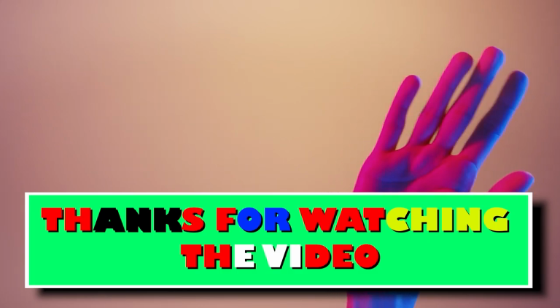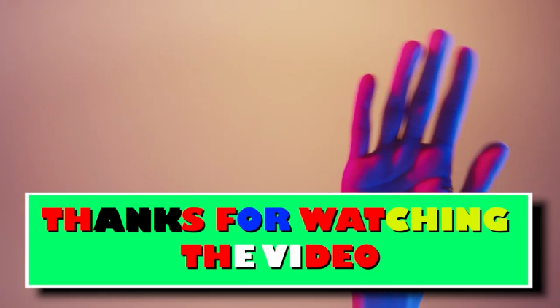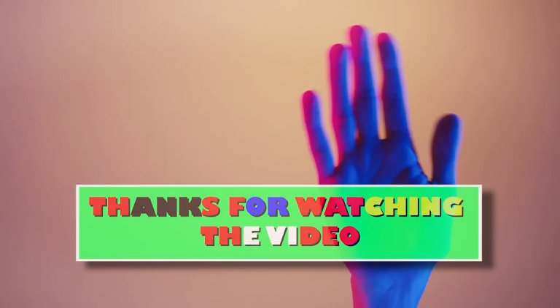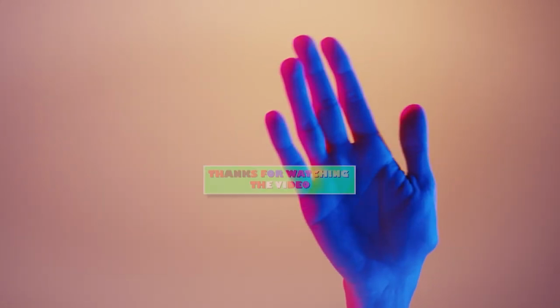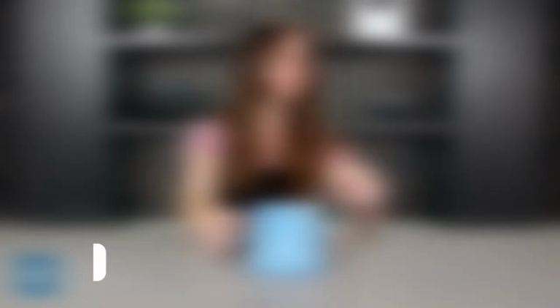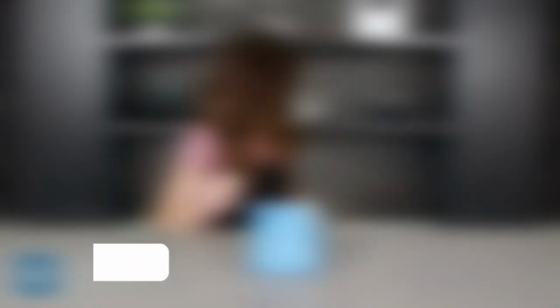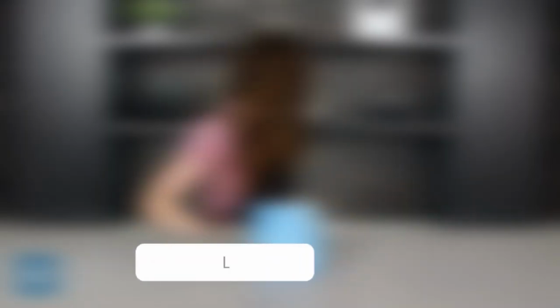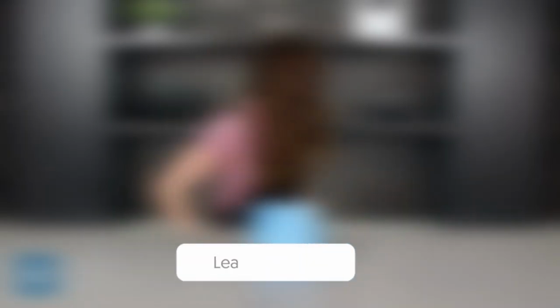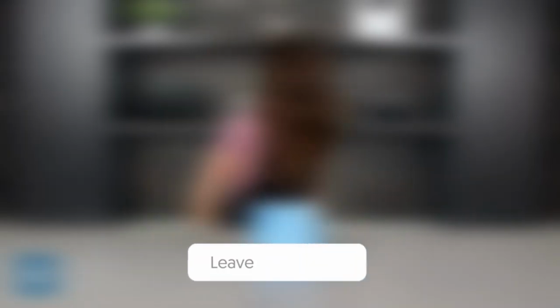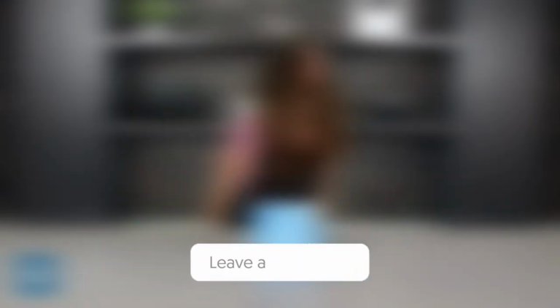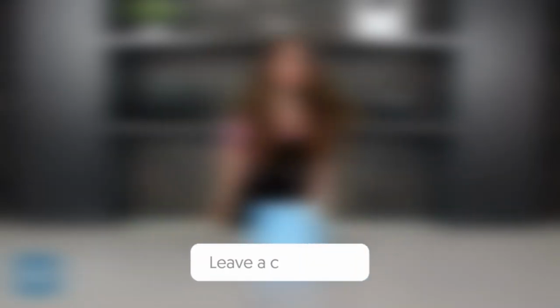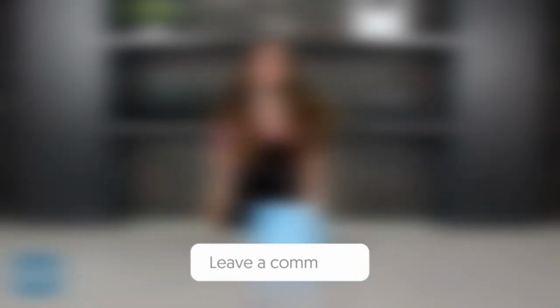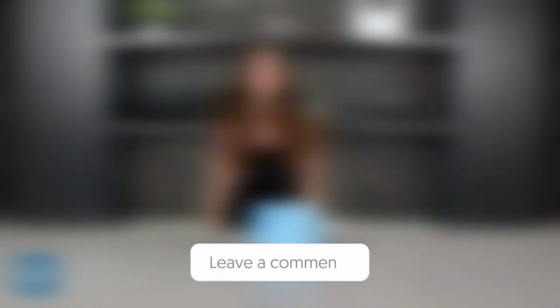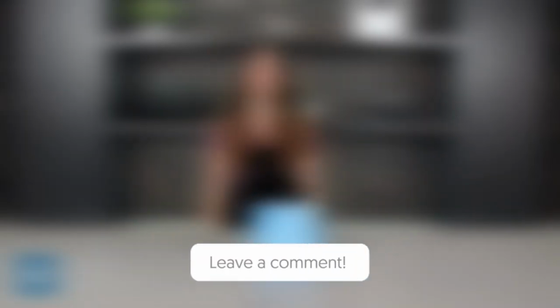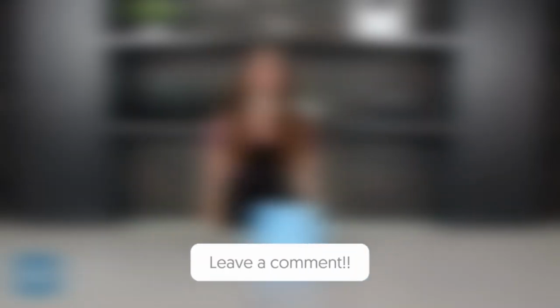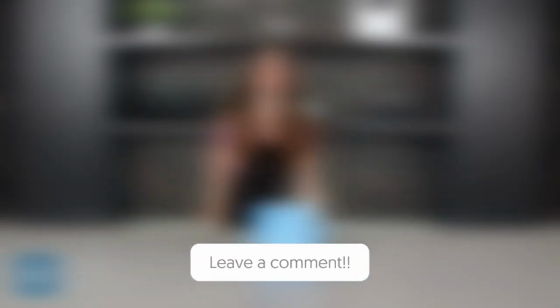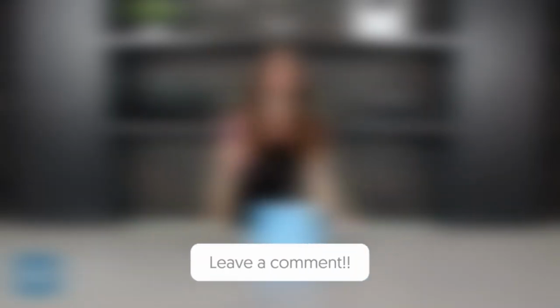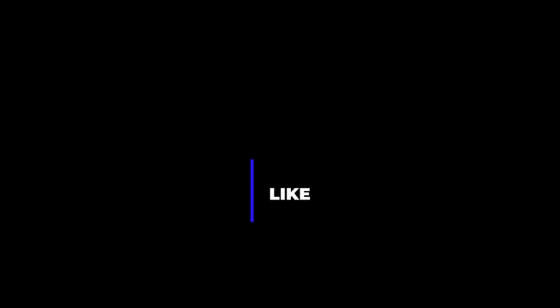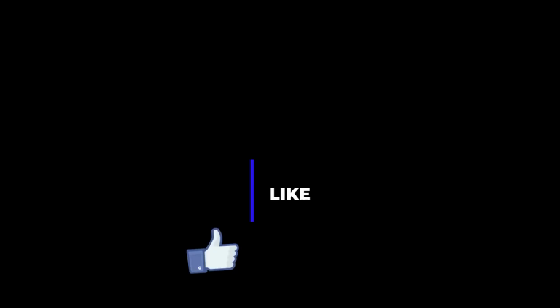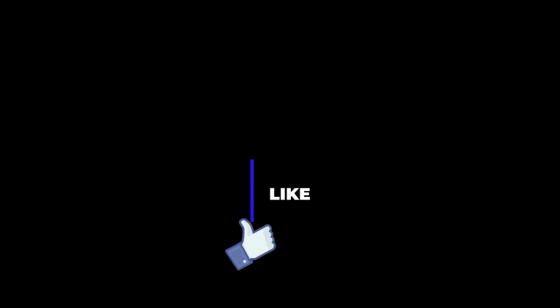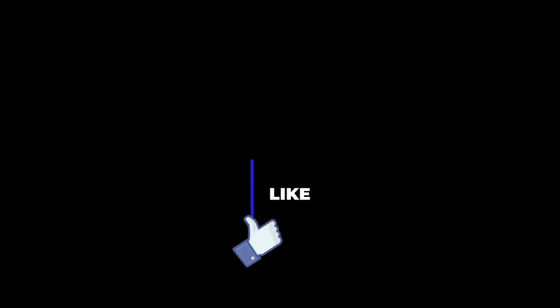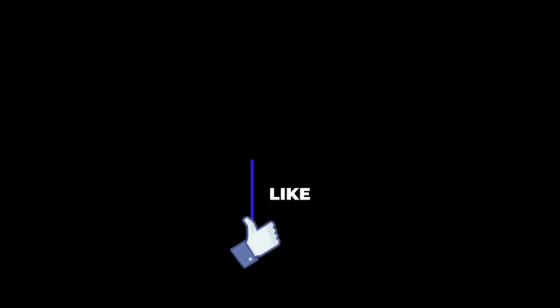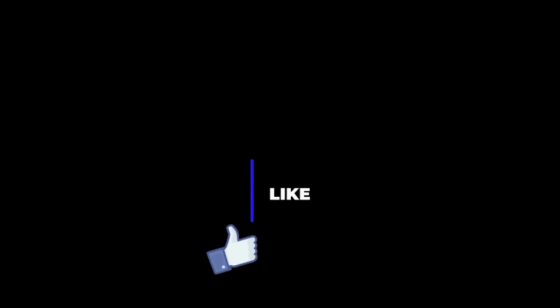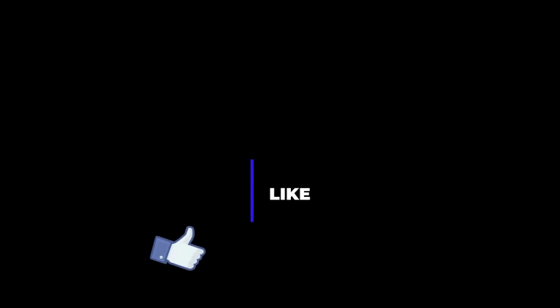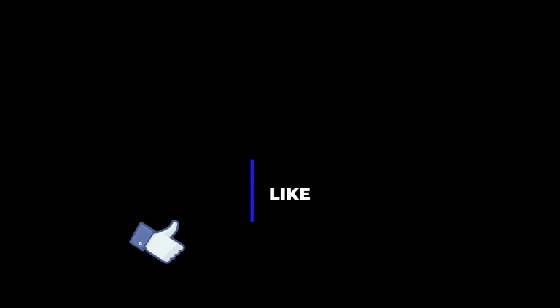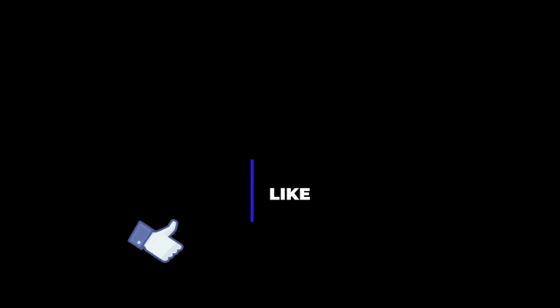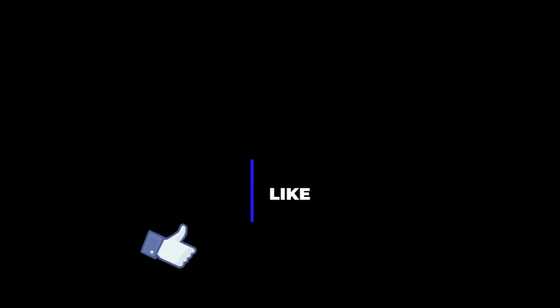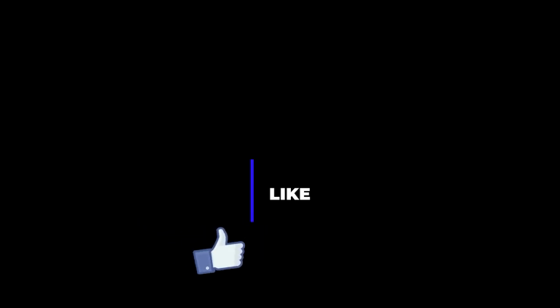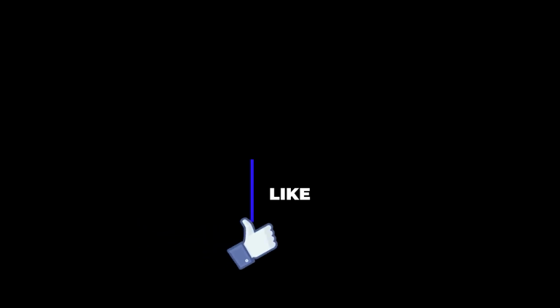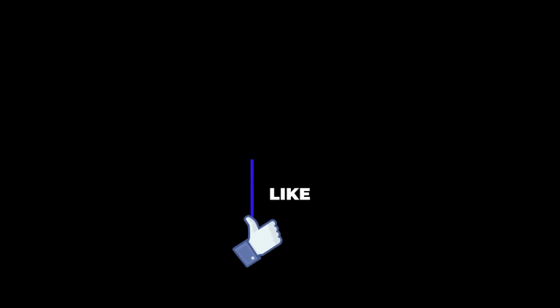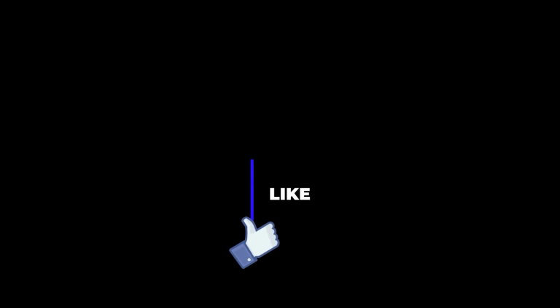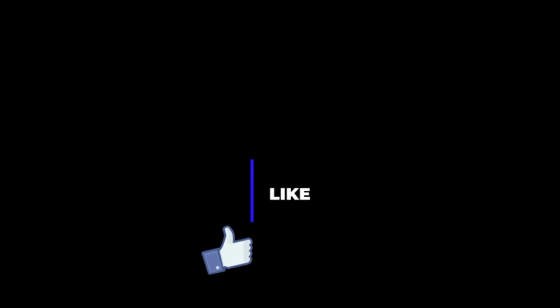Thanks for watching the video. Comment below which part you liked the most, or click the thumbs up button if you enjoyed the video.